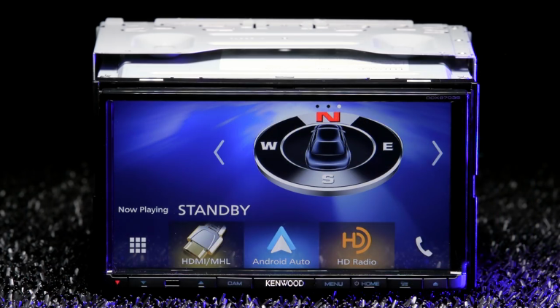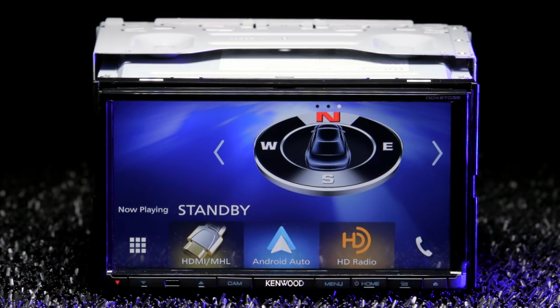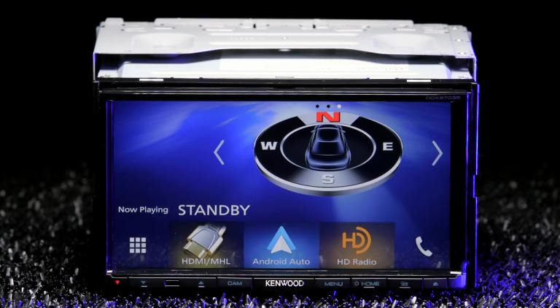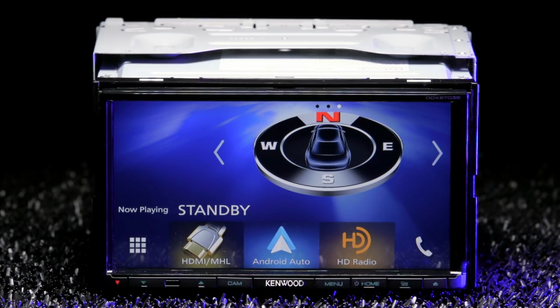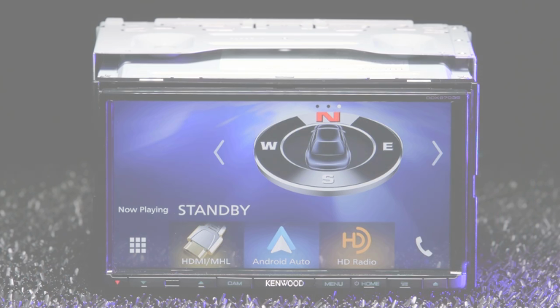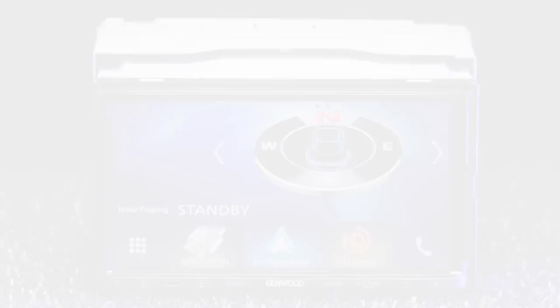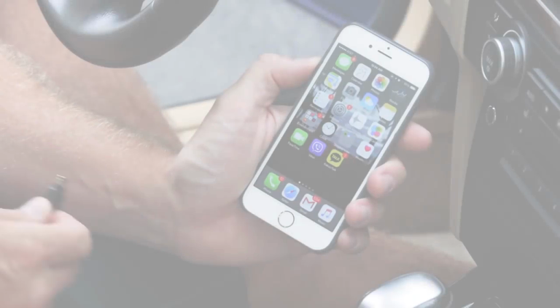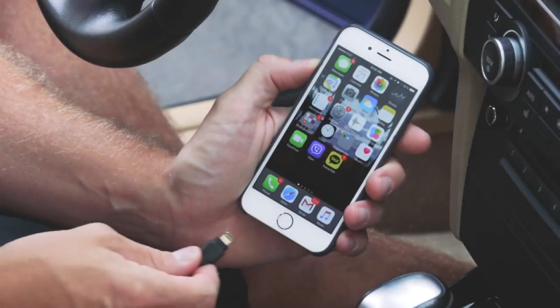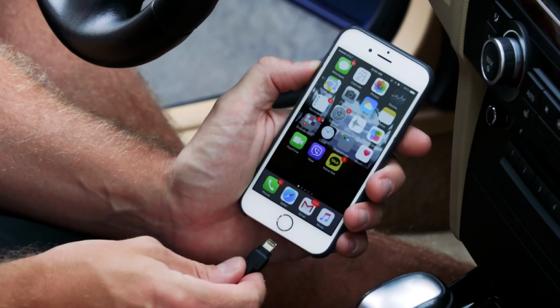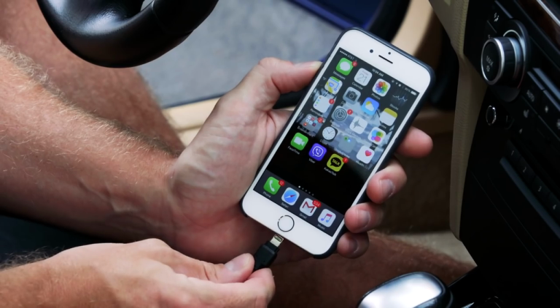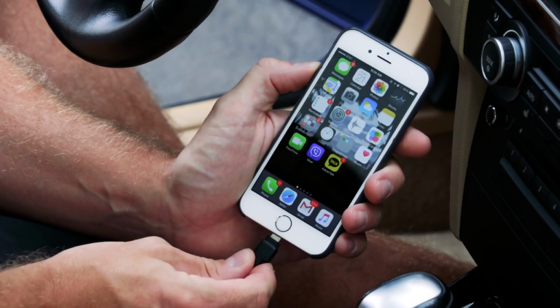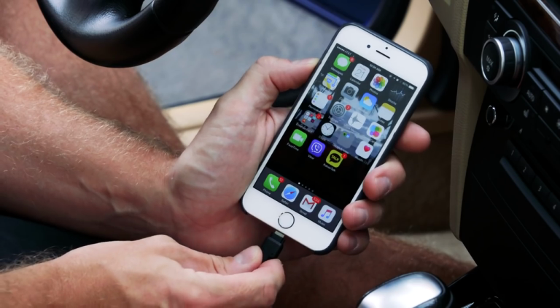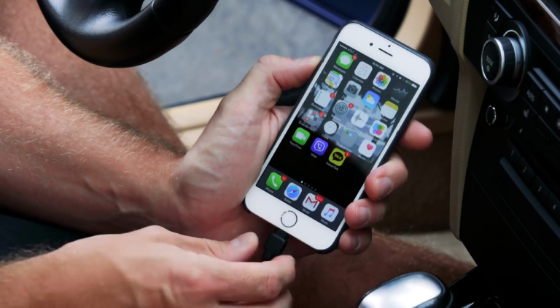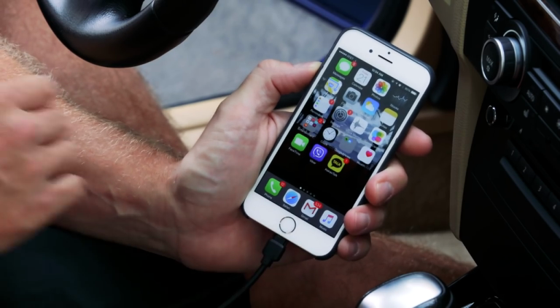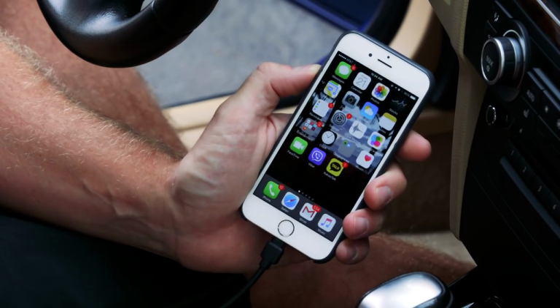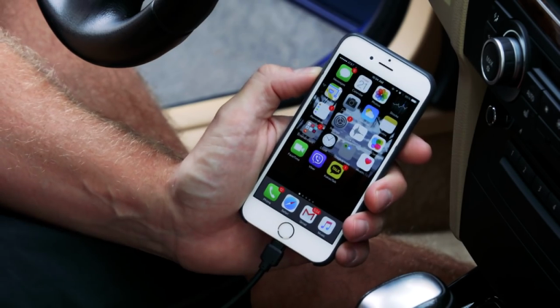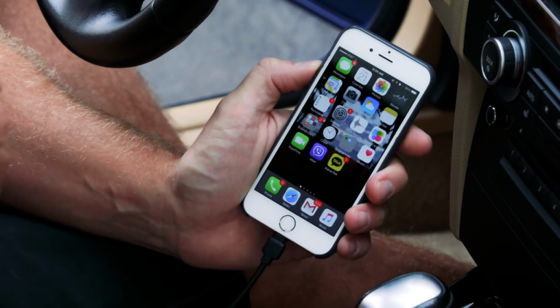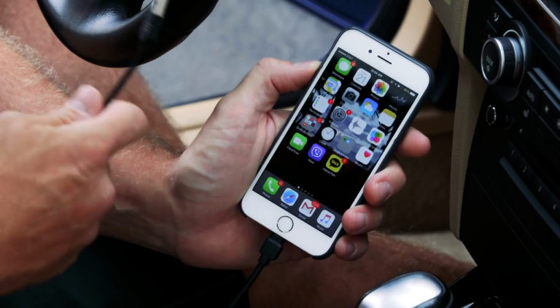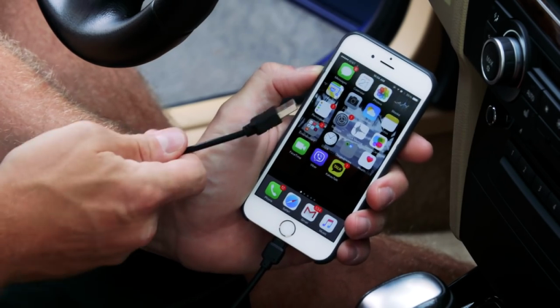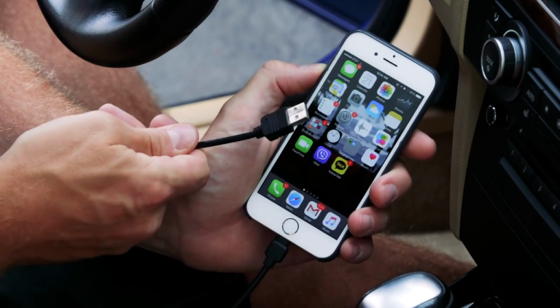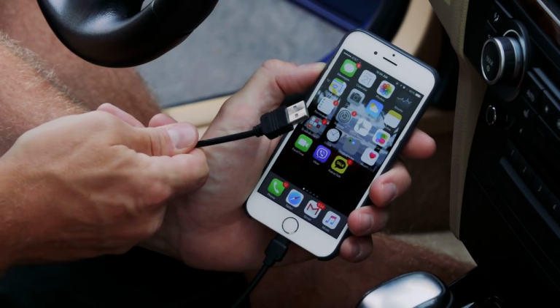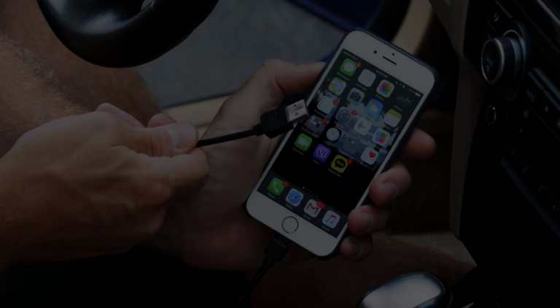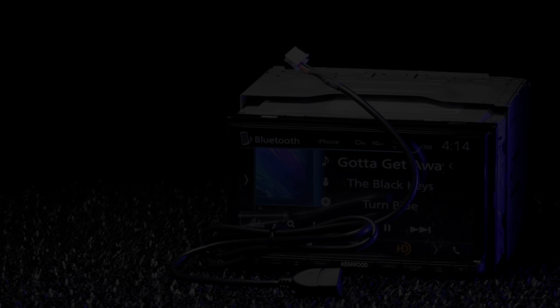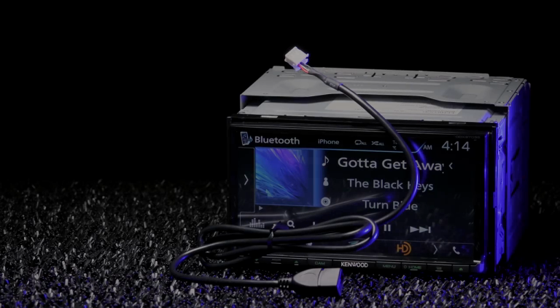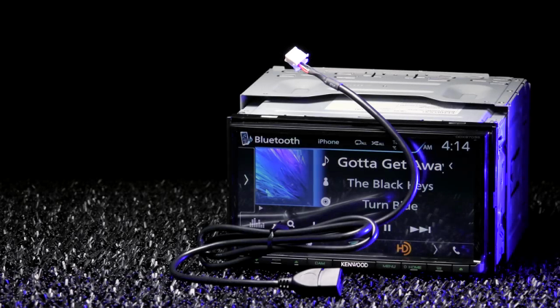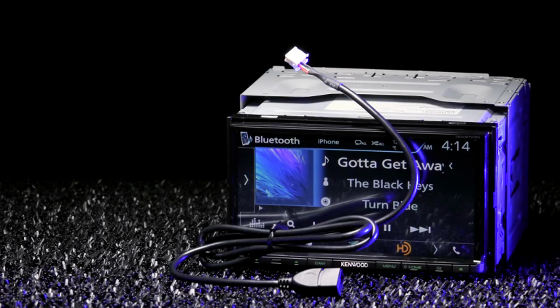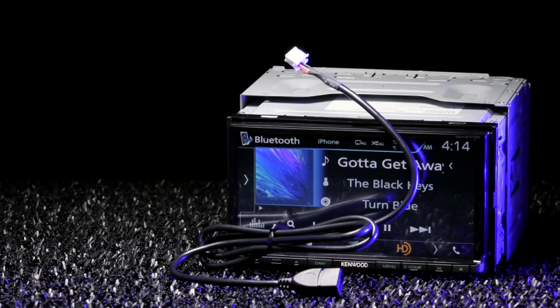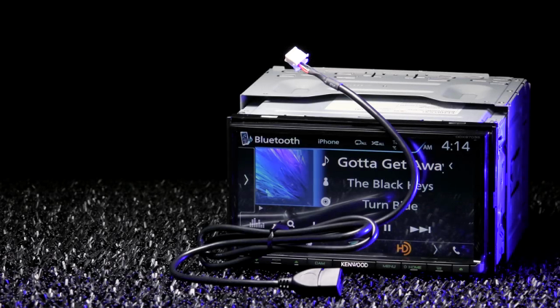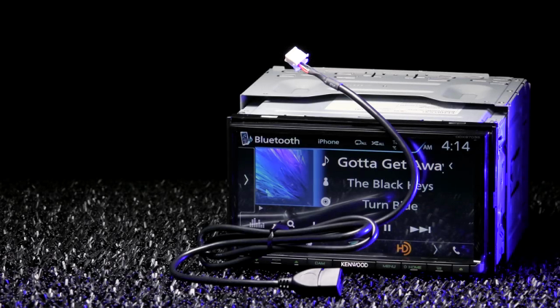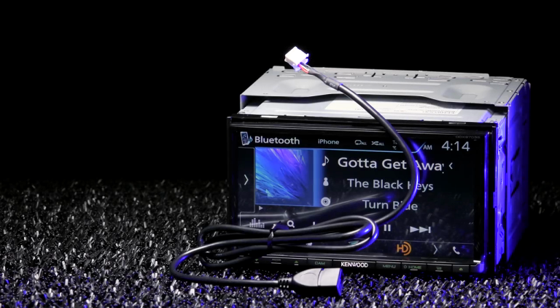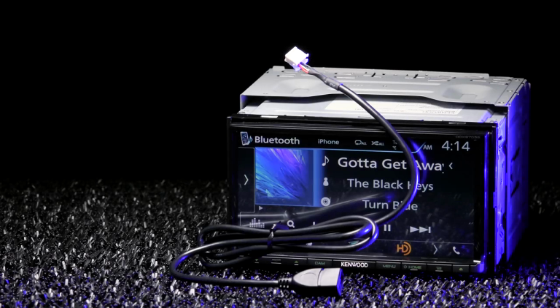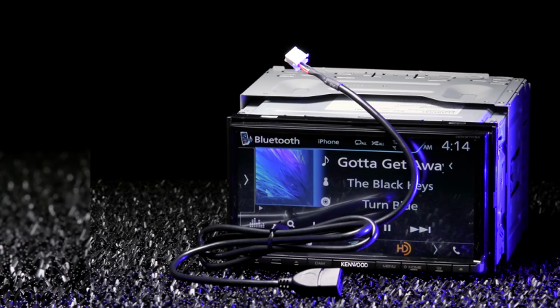All you gotta do is connect your iPhone or Android device to the USB input using the included detachable USB cable, and you're good to go.